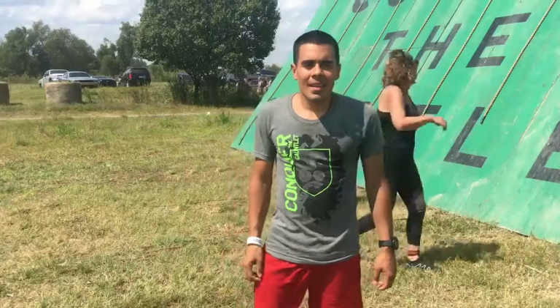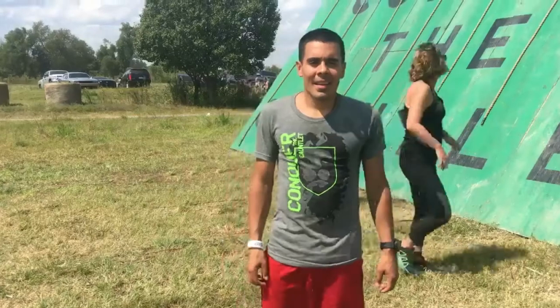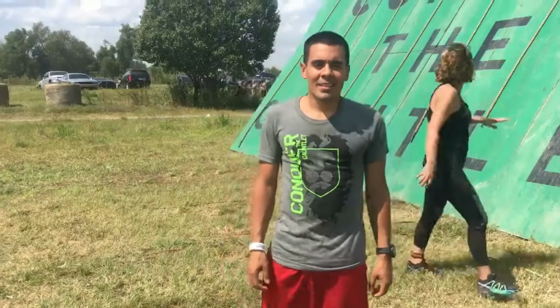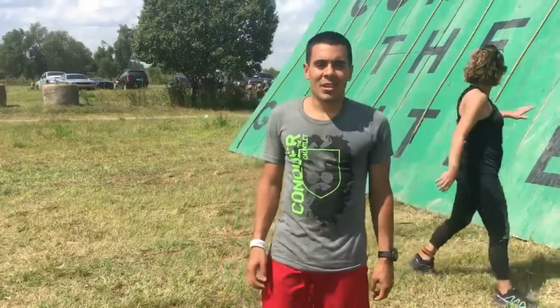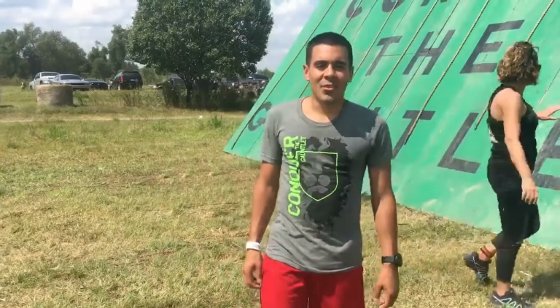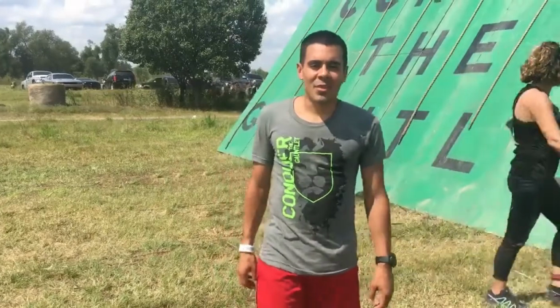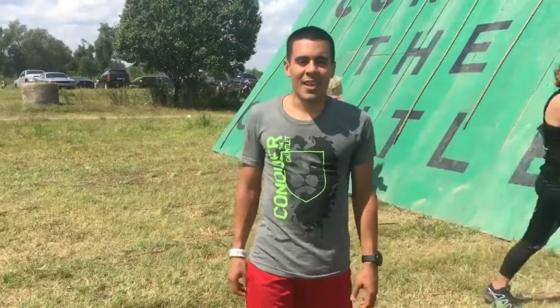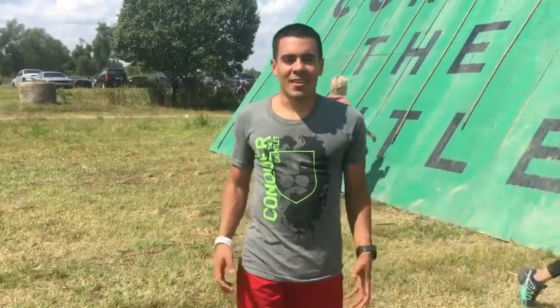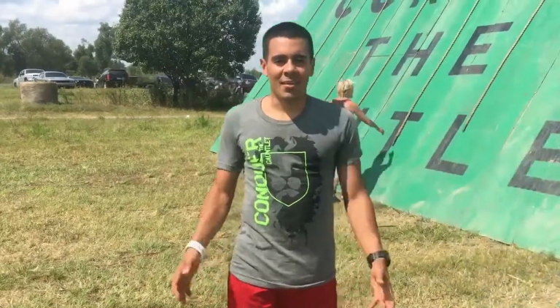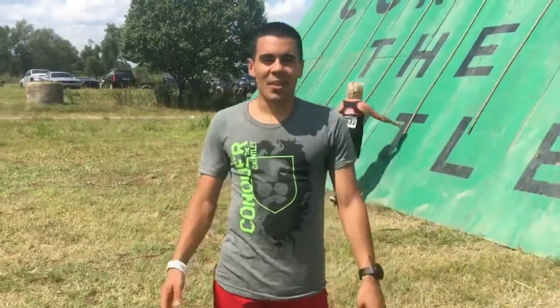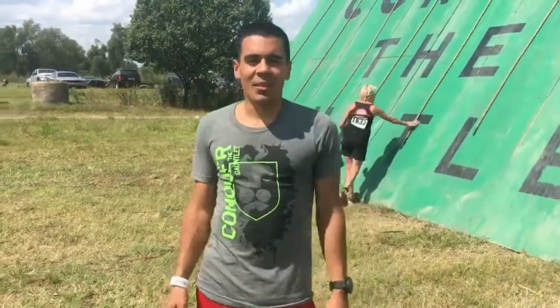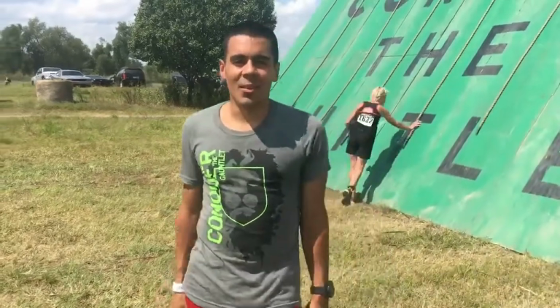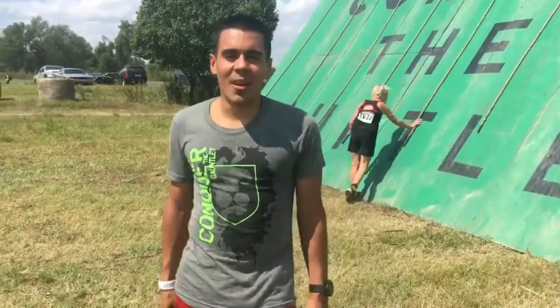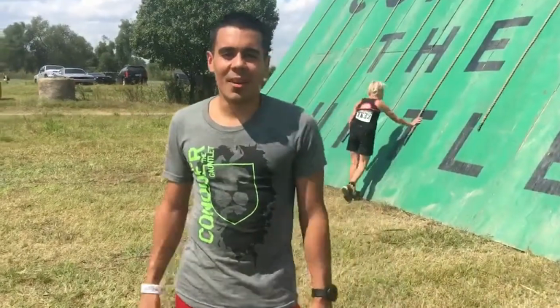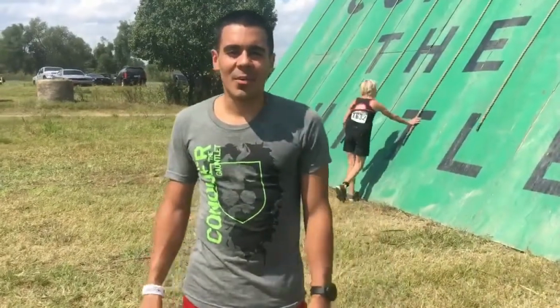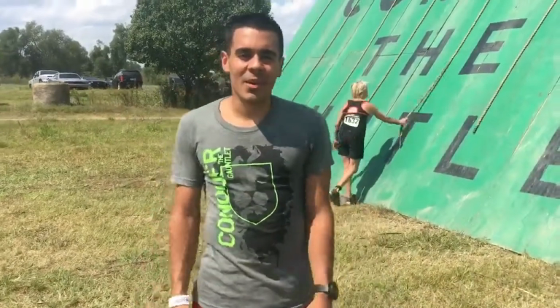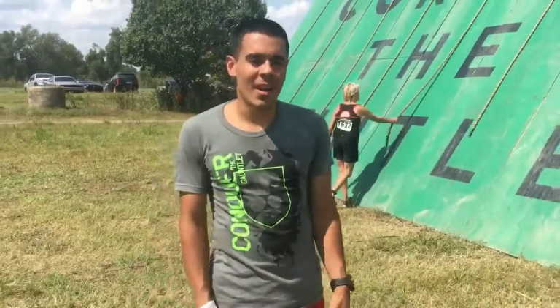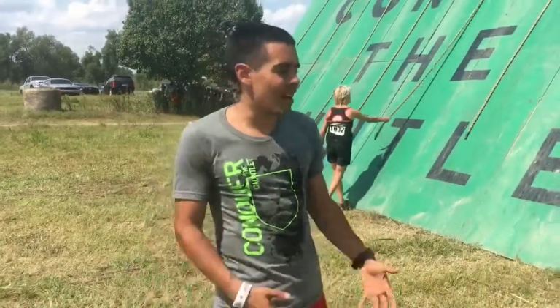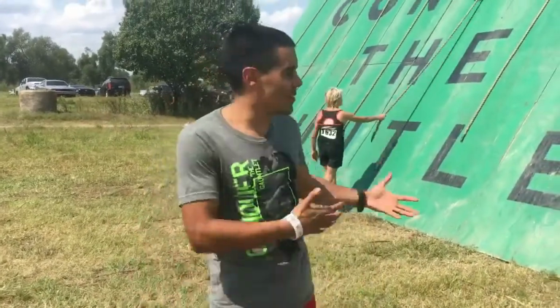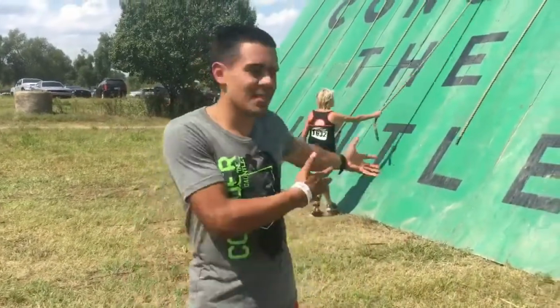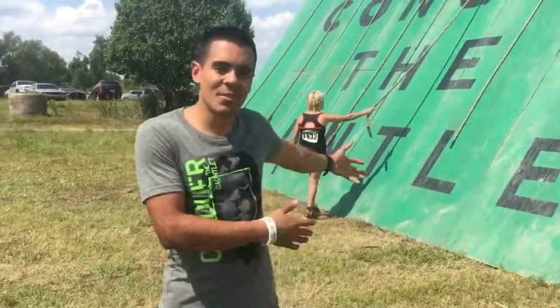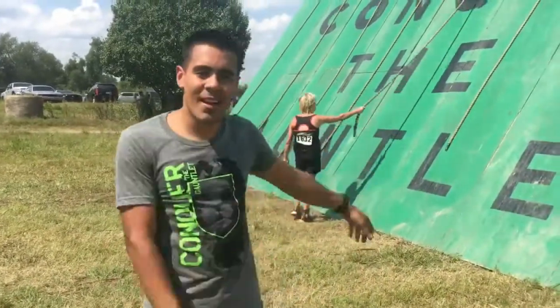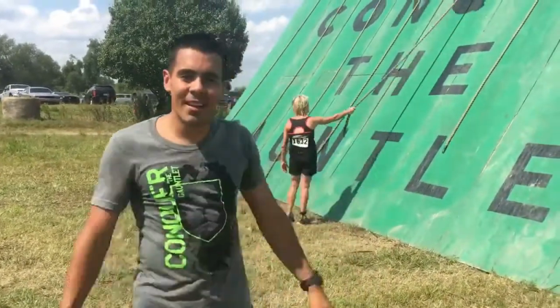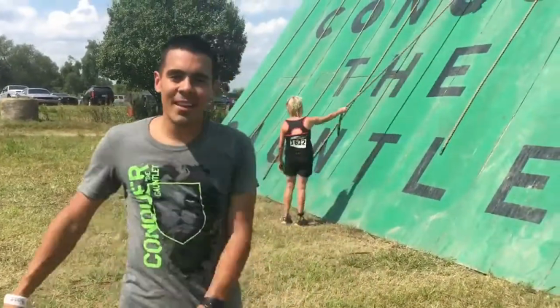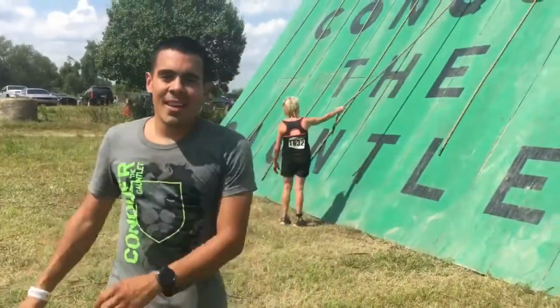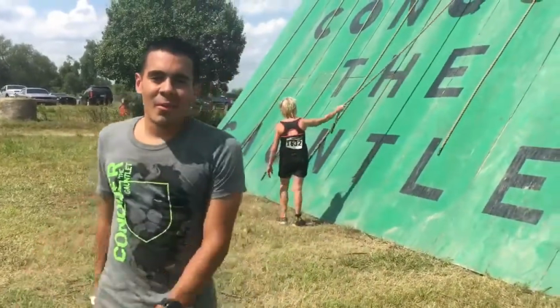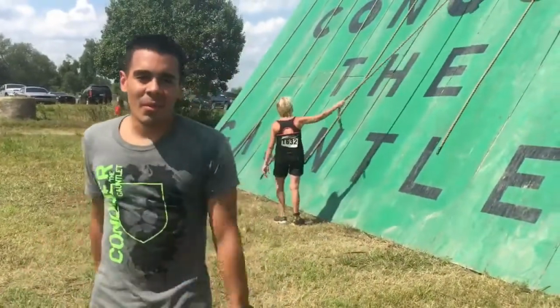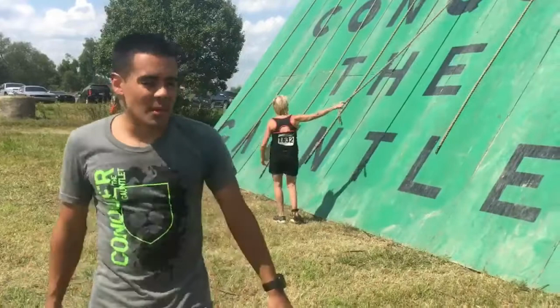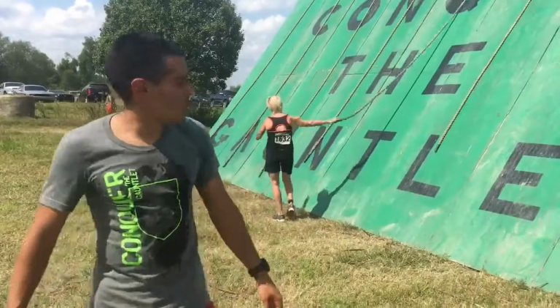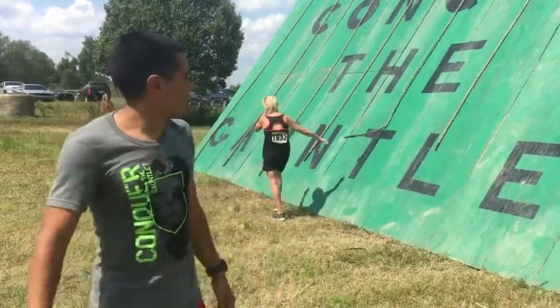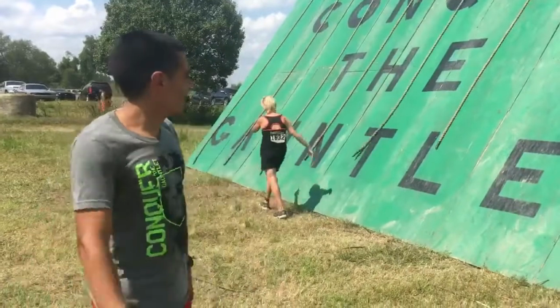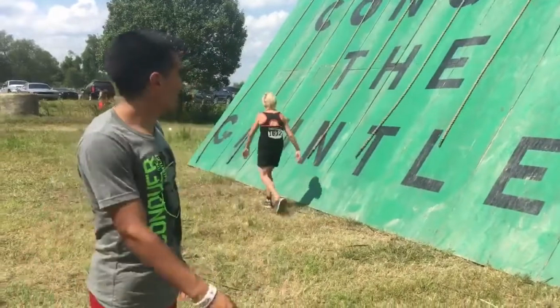Hey guys, Jay Fuller is at Conquer the Gauntlet Little Rock. We're here at Continental Divide, one of the biggest walls here.